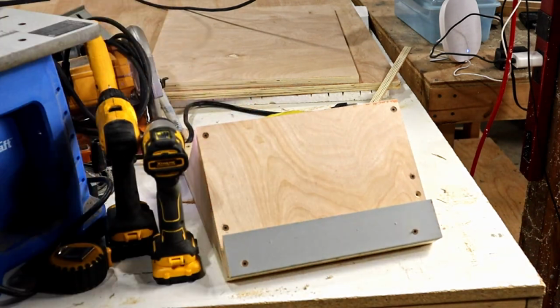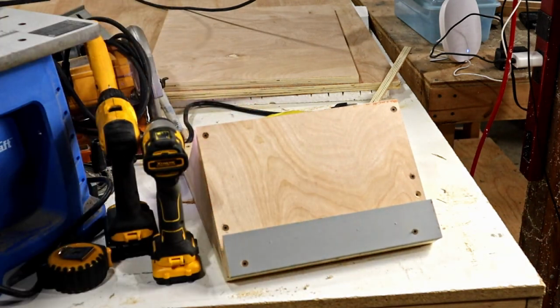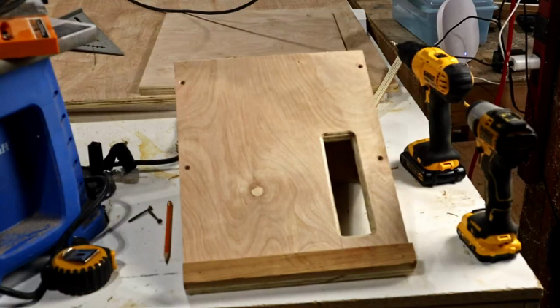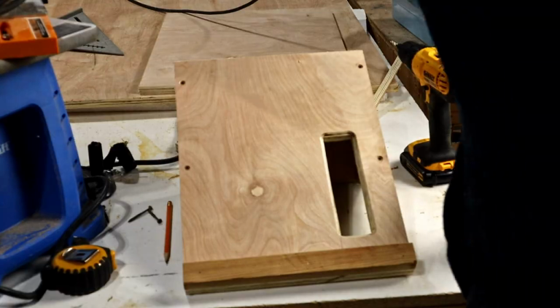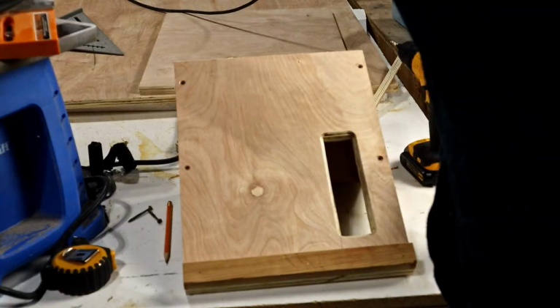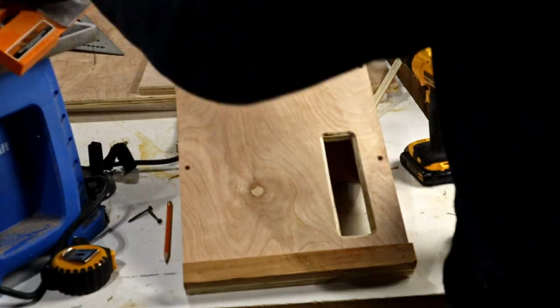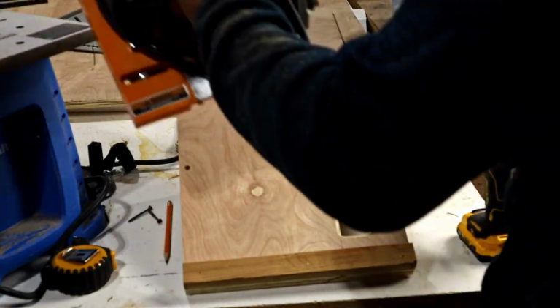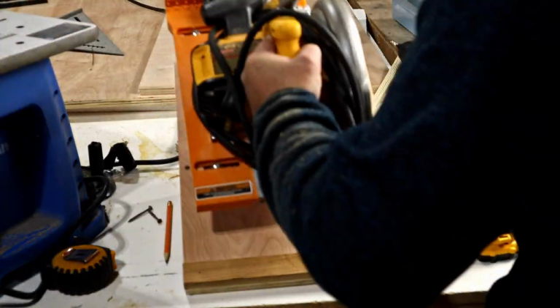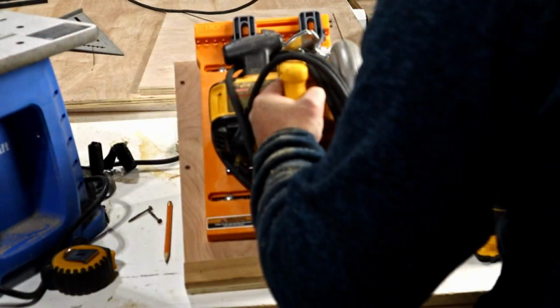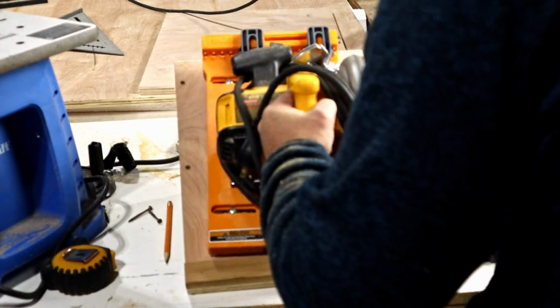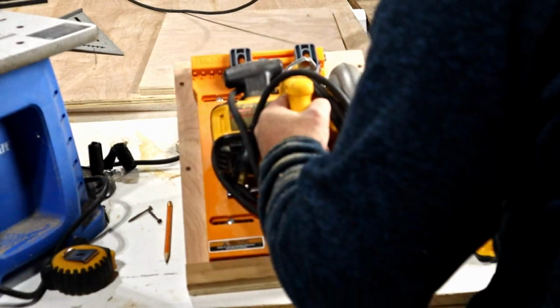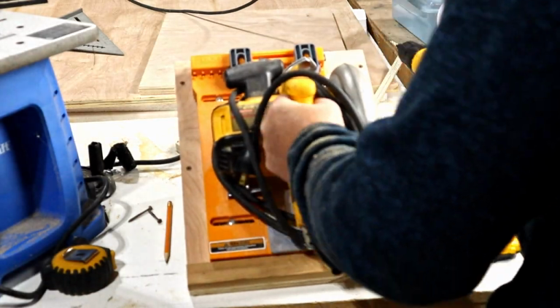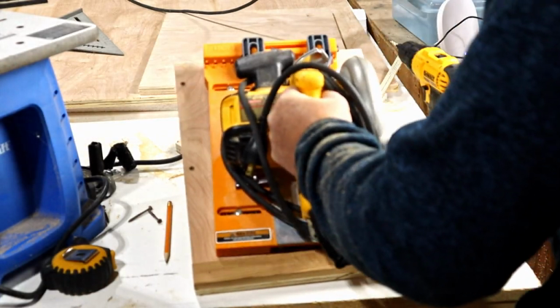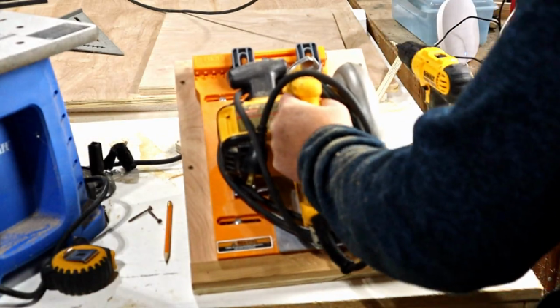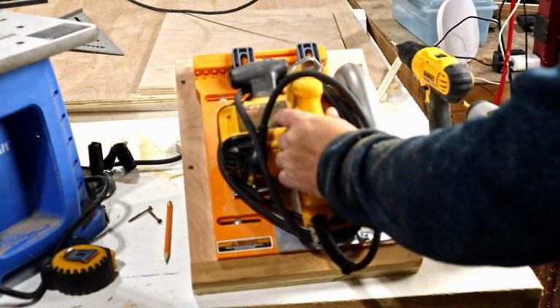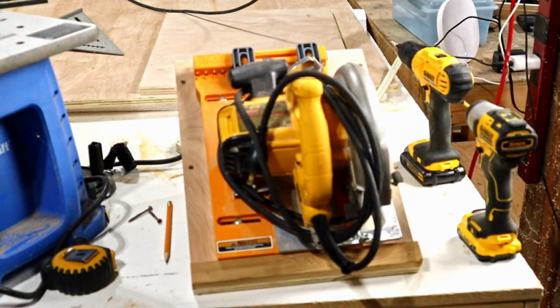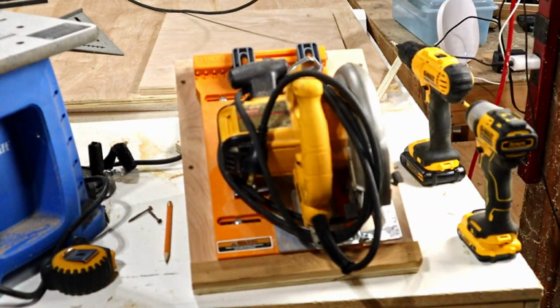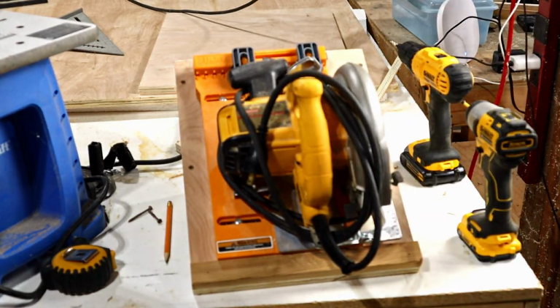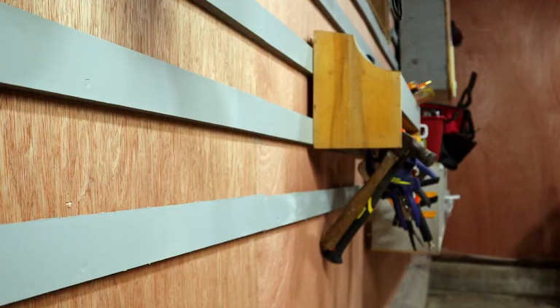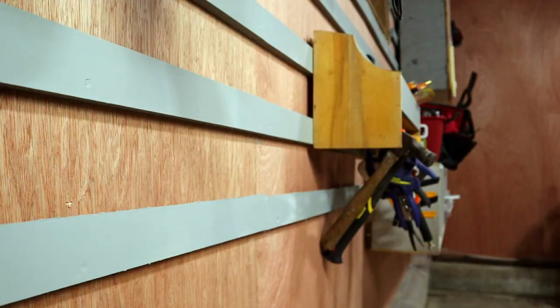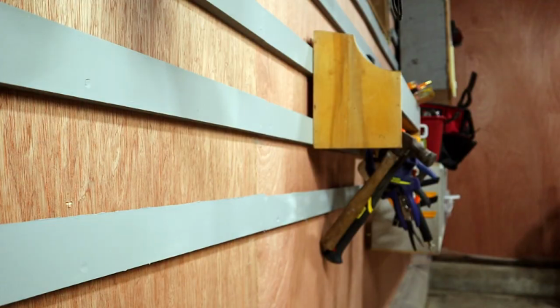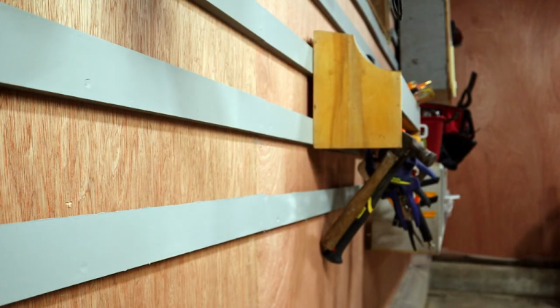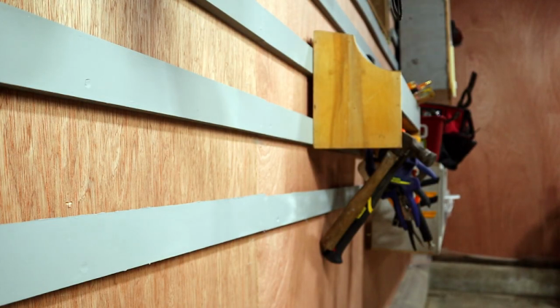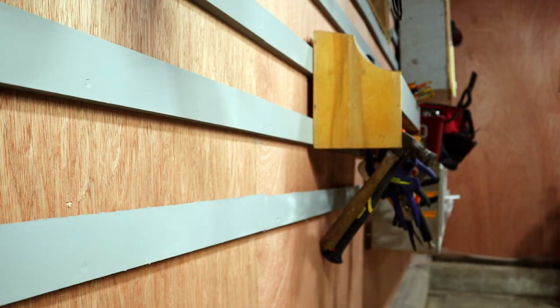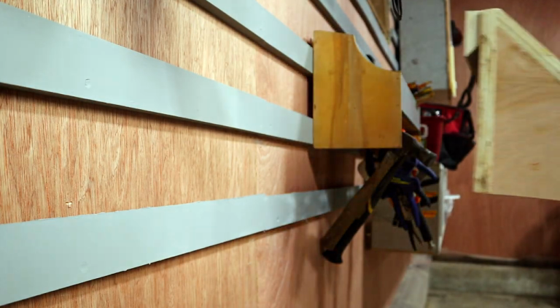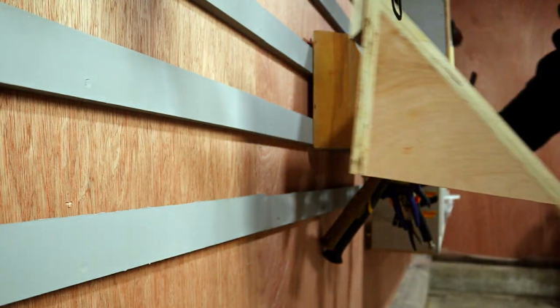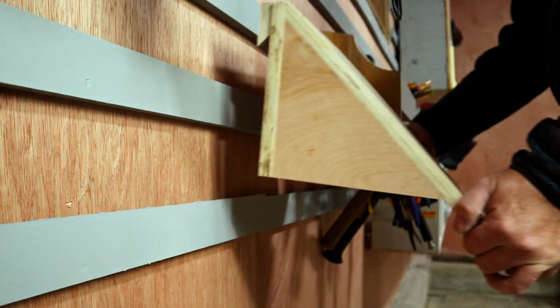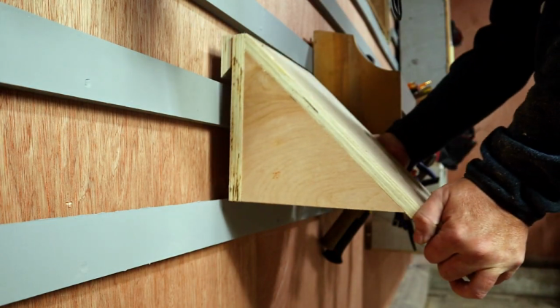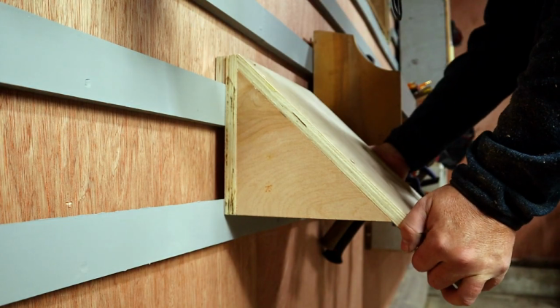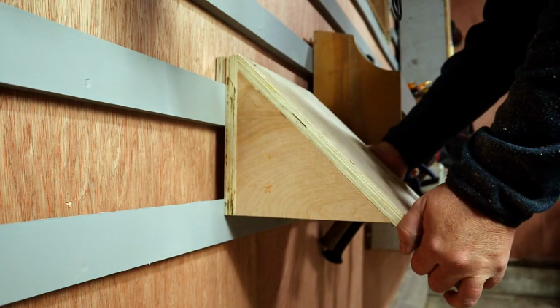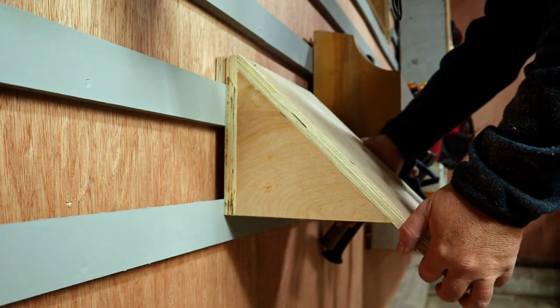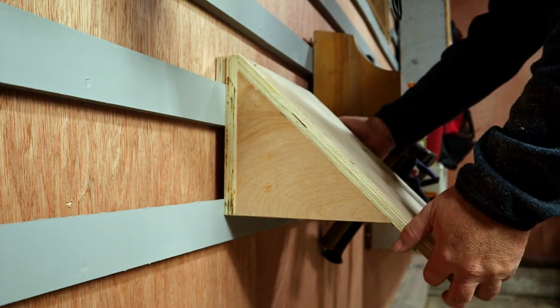Now I have a new holder for my skill saw. I'll just put it on the cleat wall and see if it stays up.